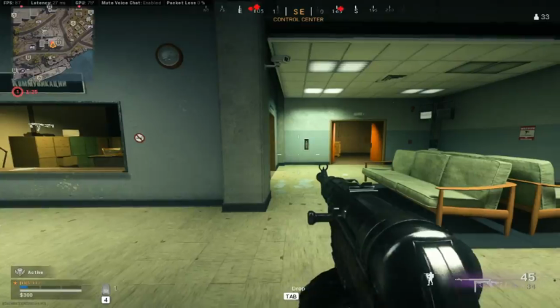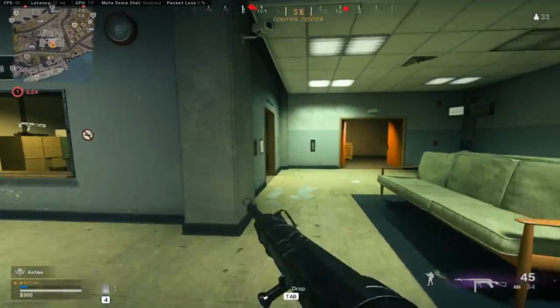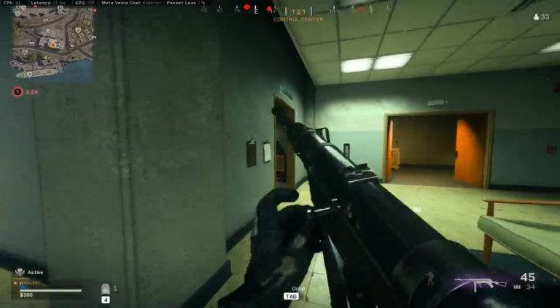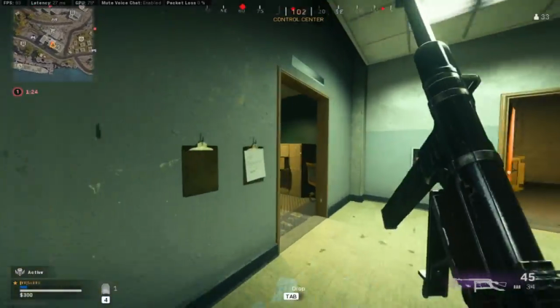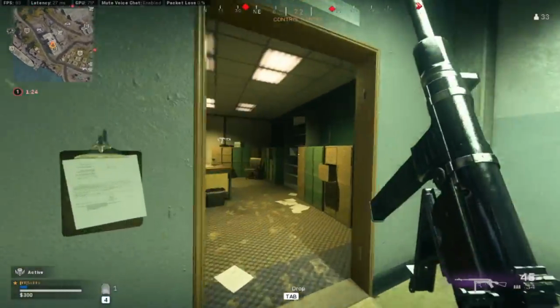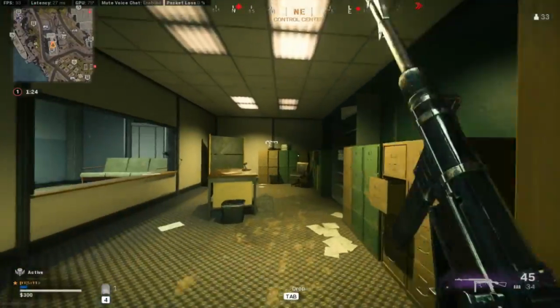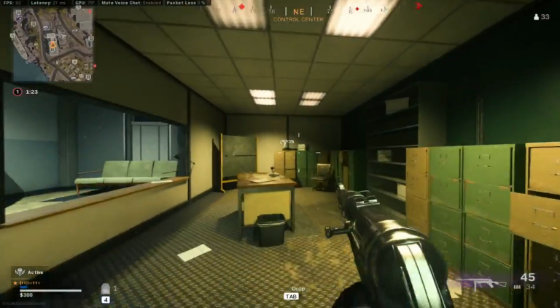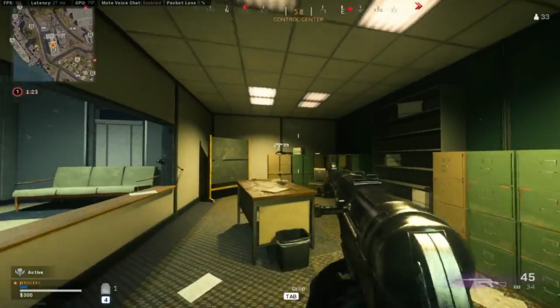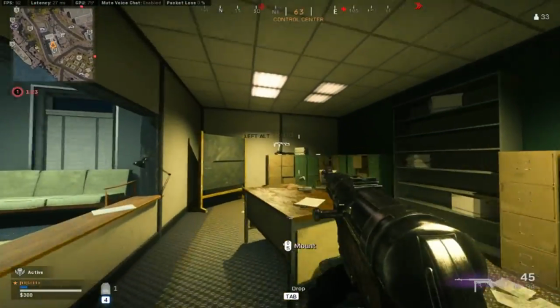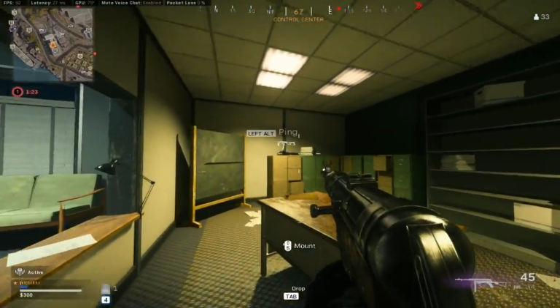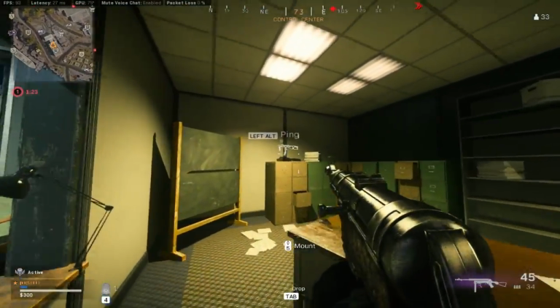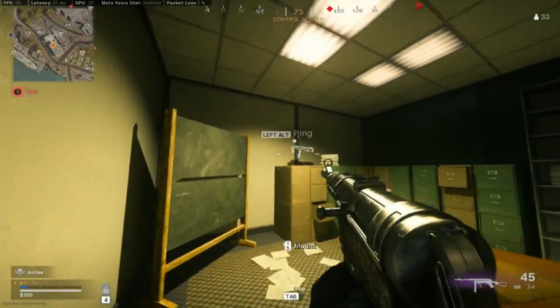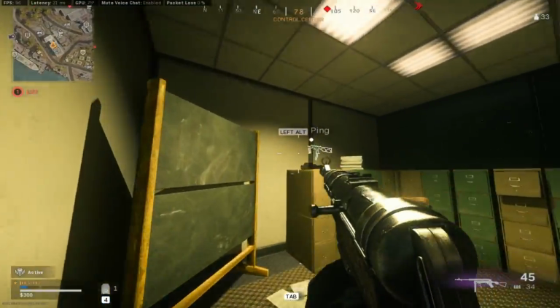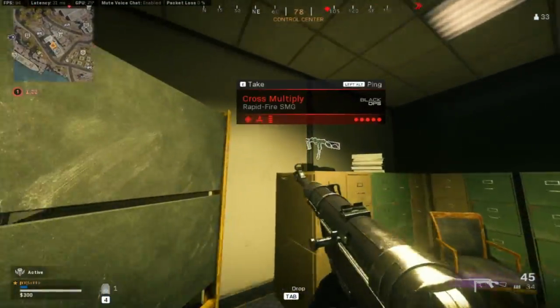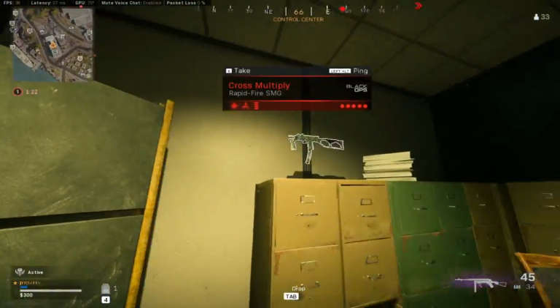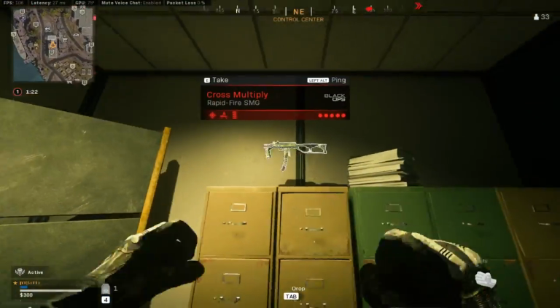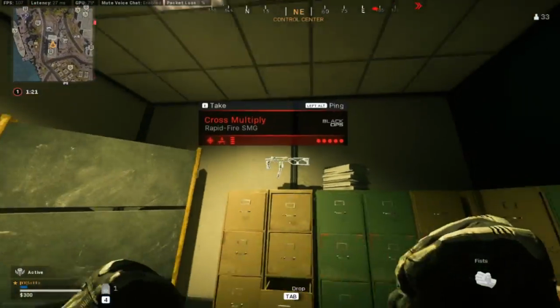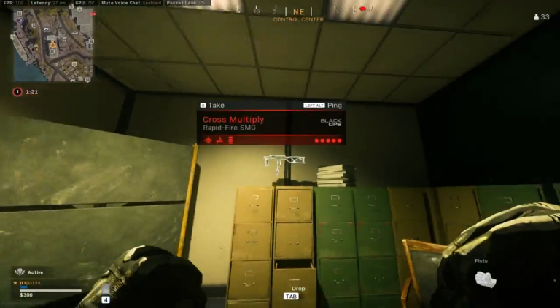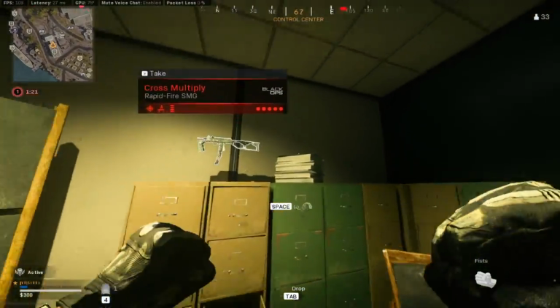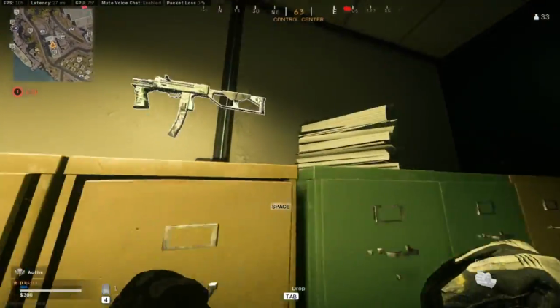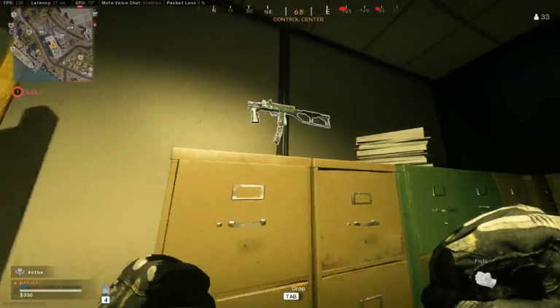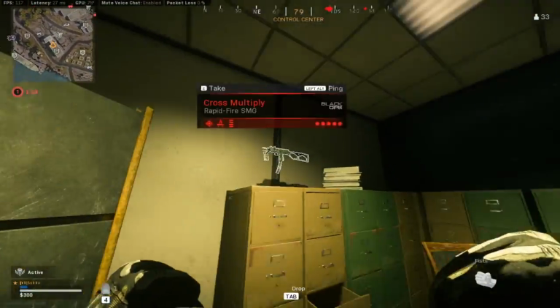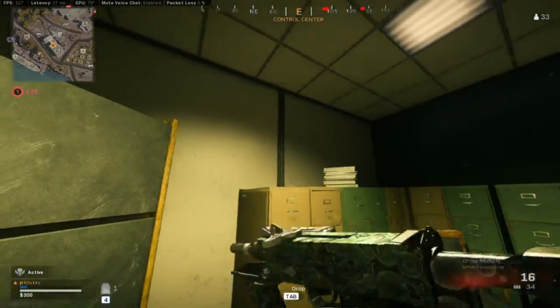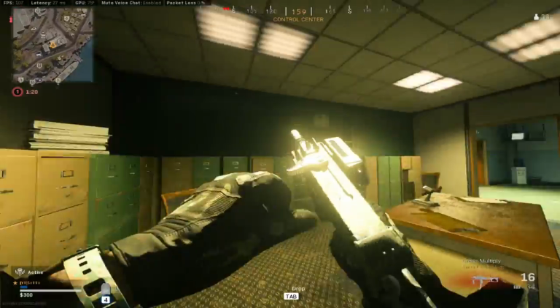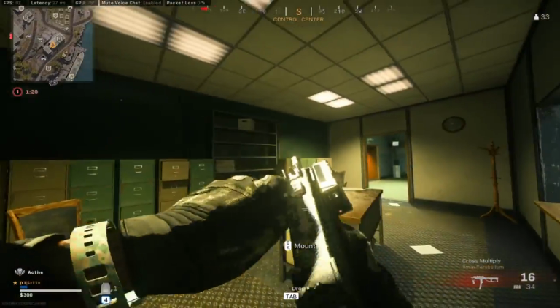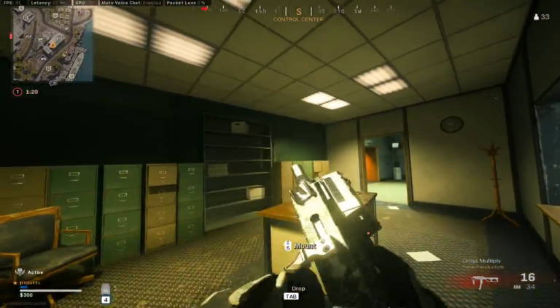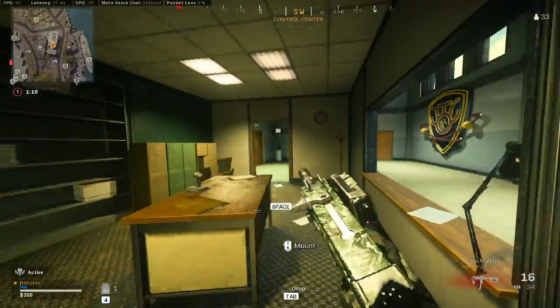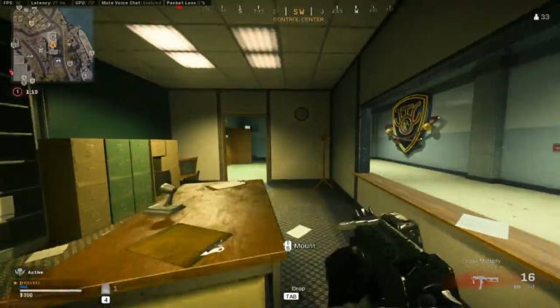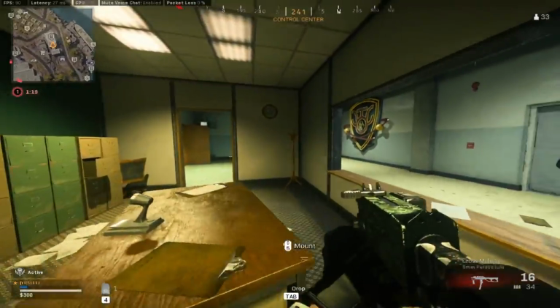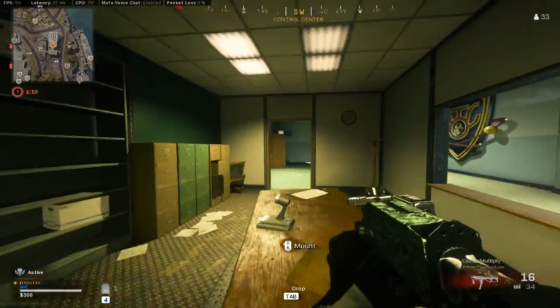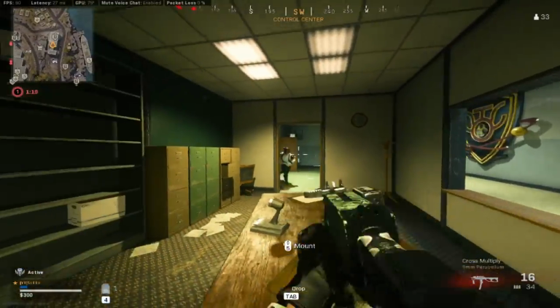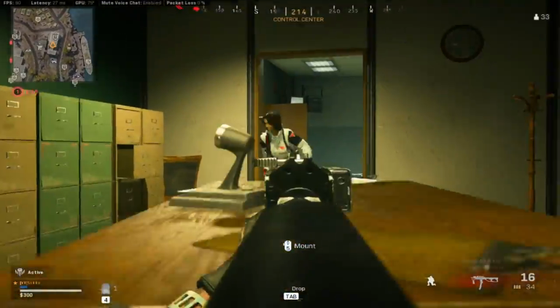Number 10, we have the Cross Multiply. This is the MAC-10 Blueprint on the filing cabinet on the bottom floor of Control Center.